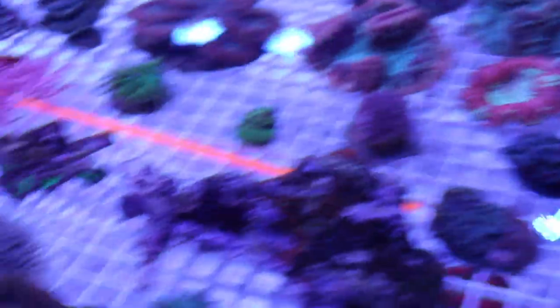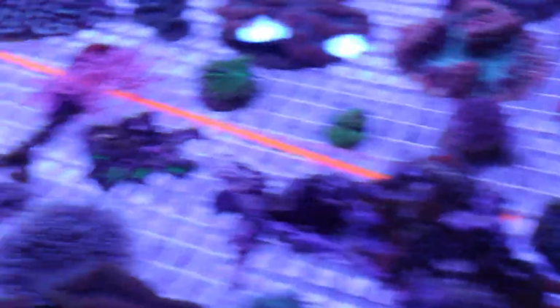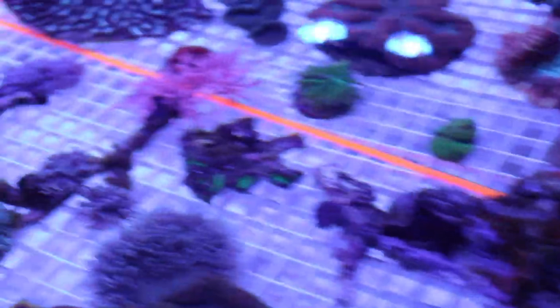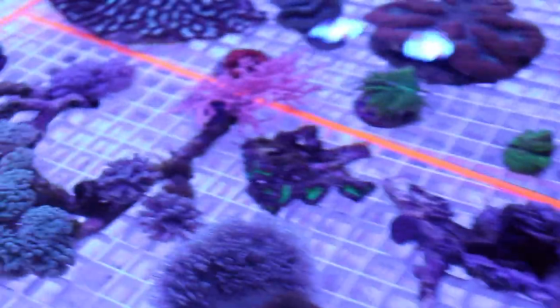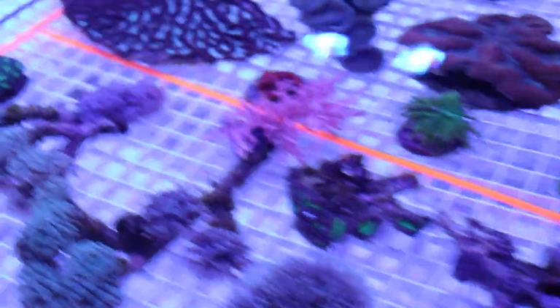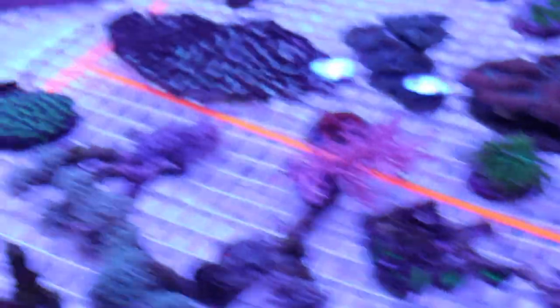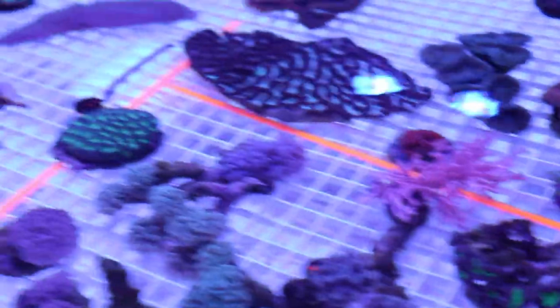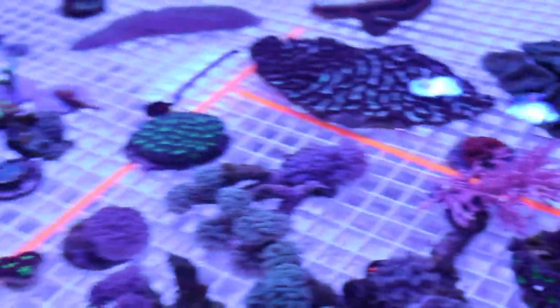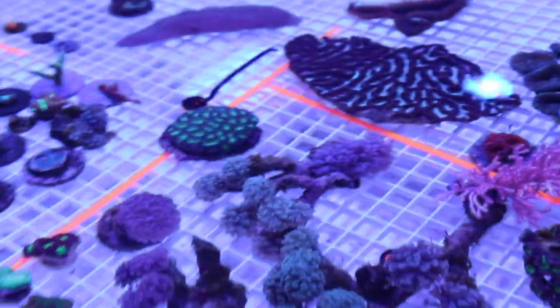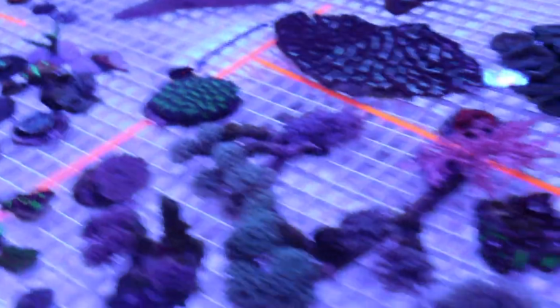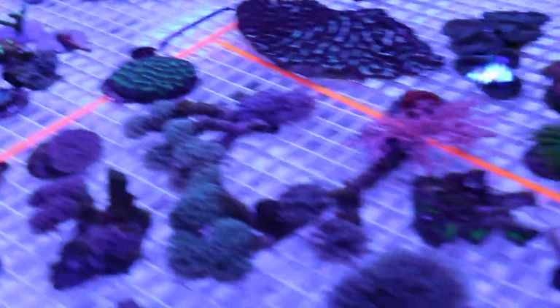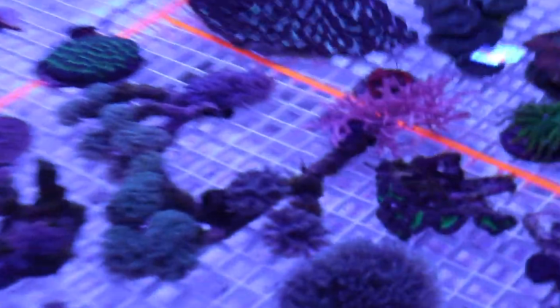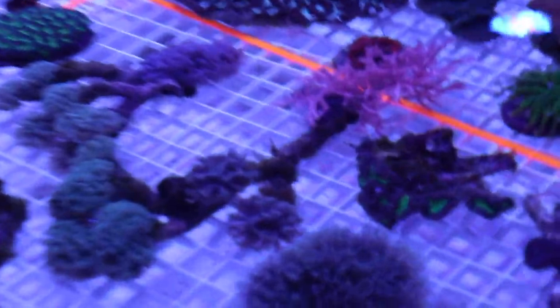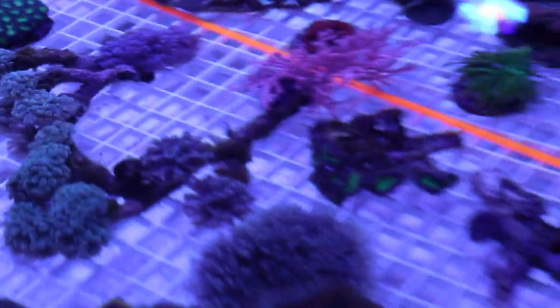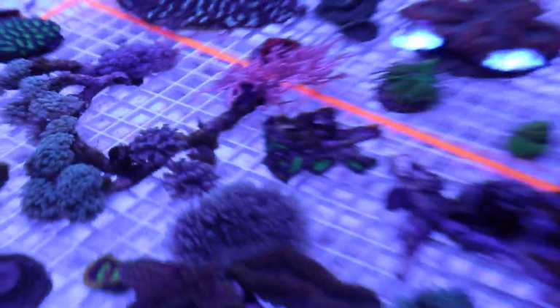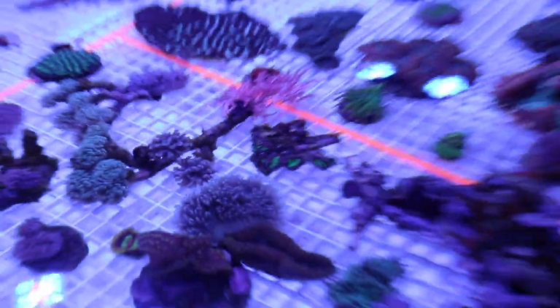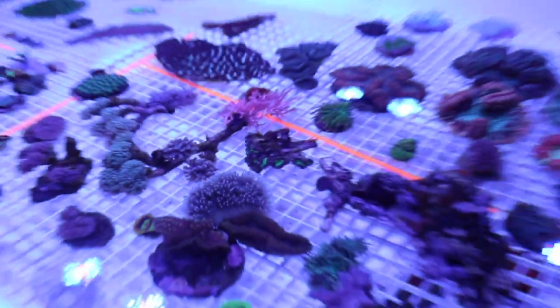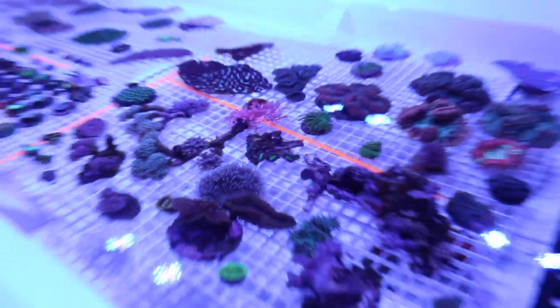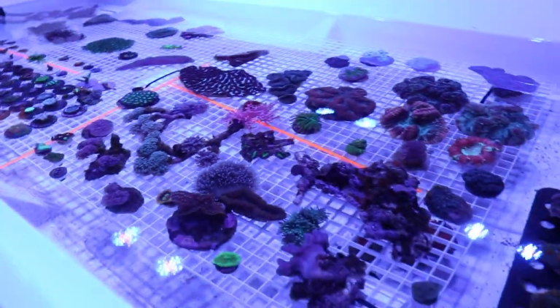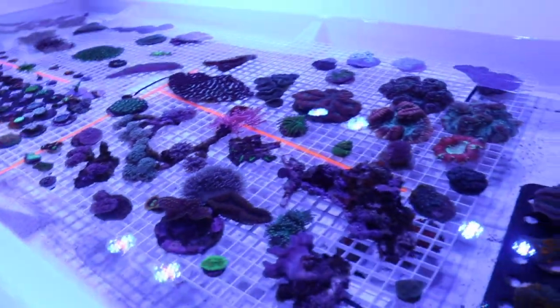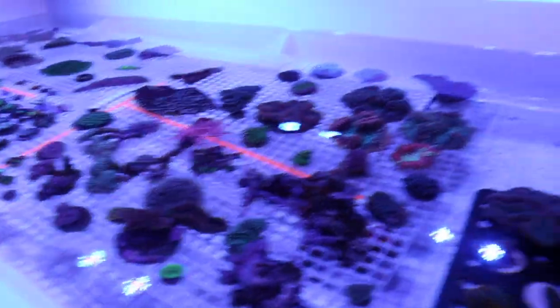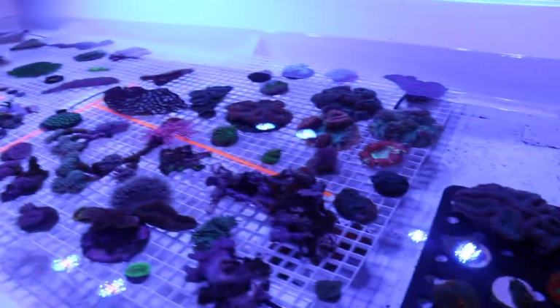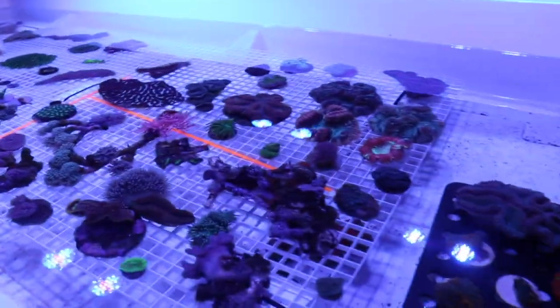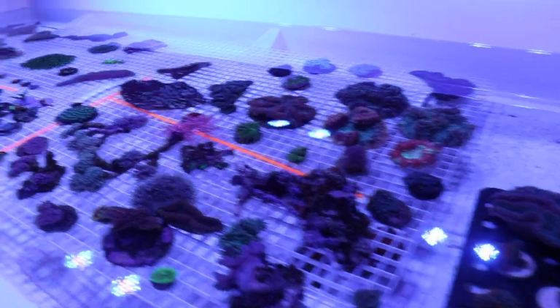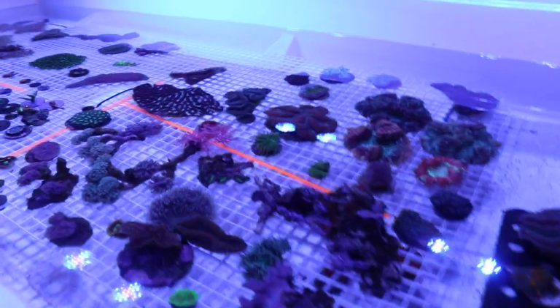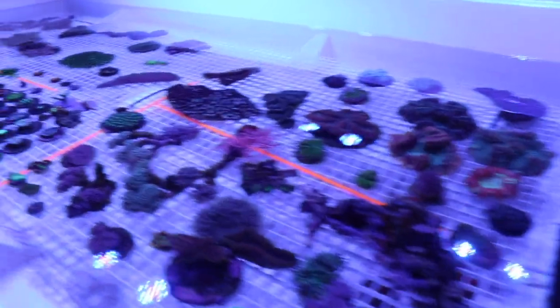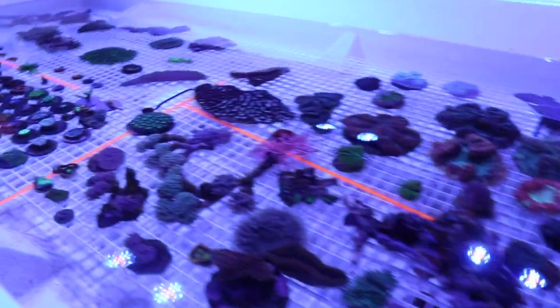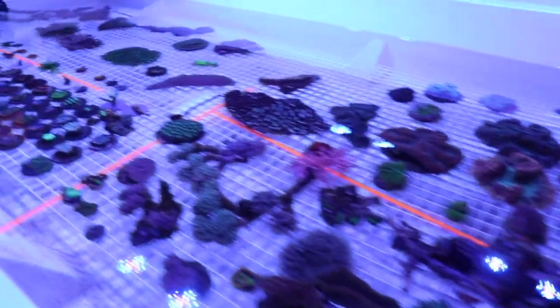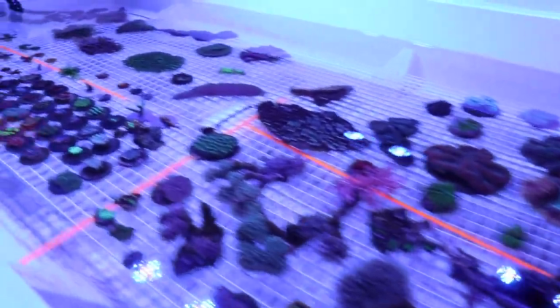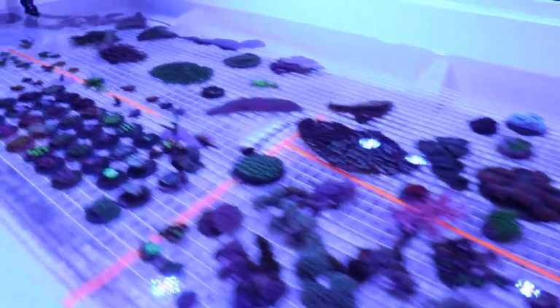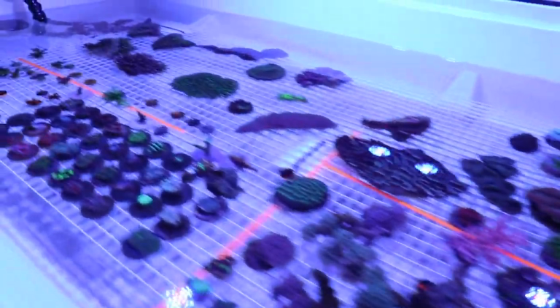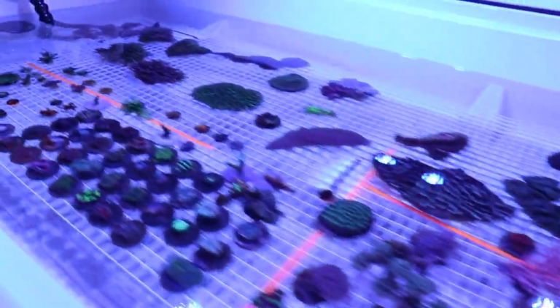I've got a feeling that that one's going to be the next one to split right there. Pretty cool corals in here - a lot of dollars. Lots of dollars.